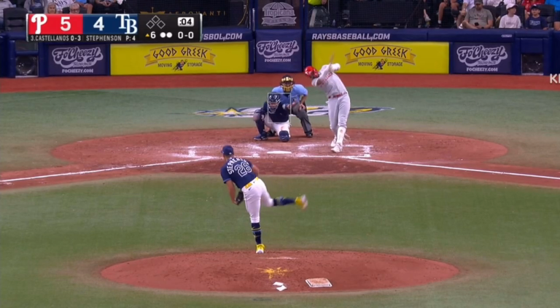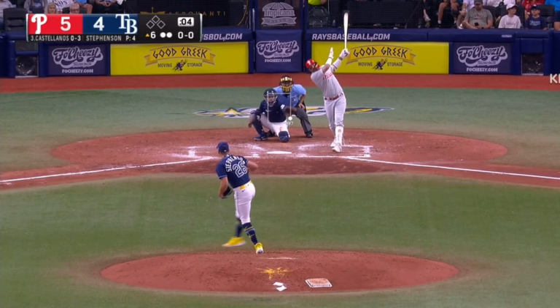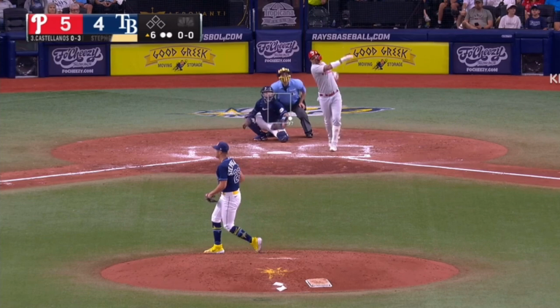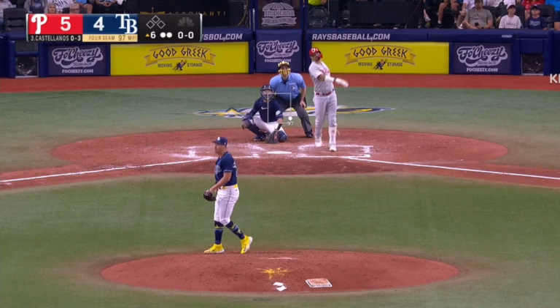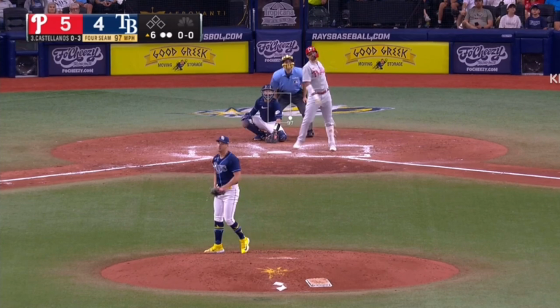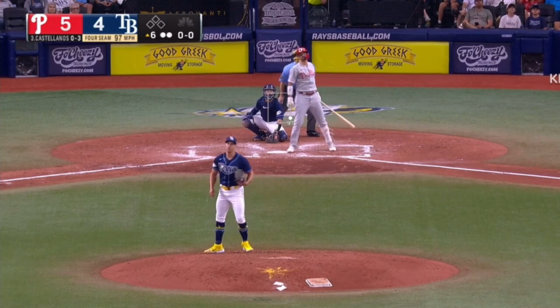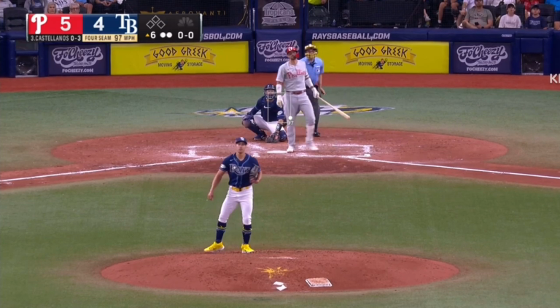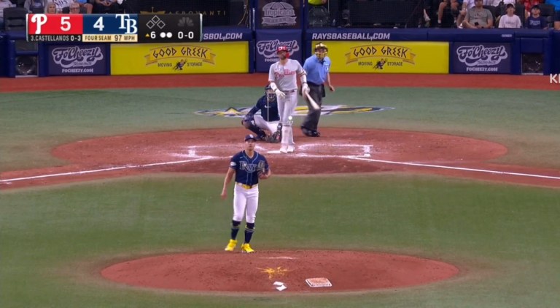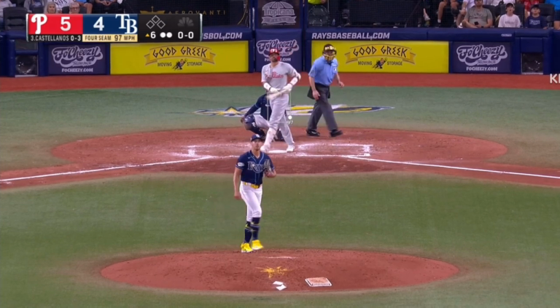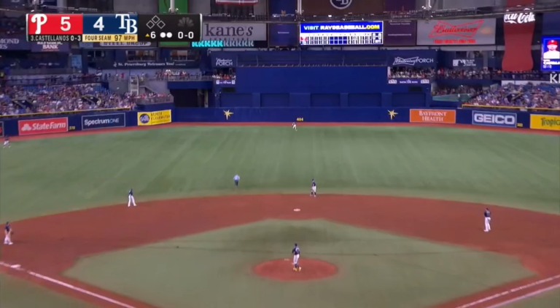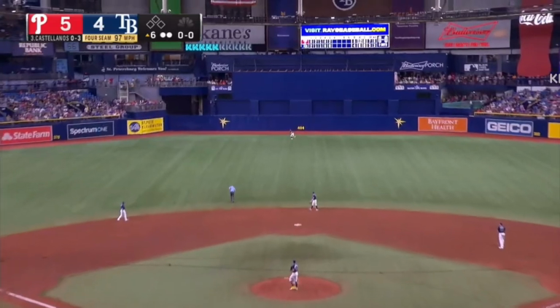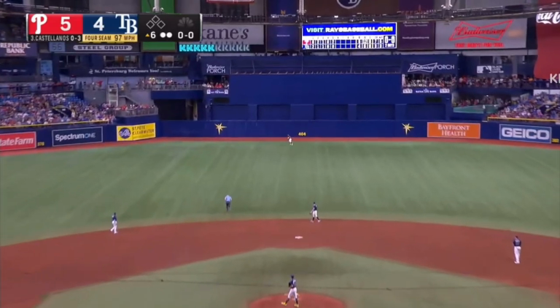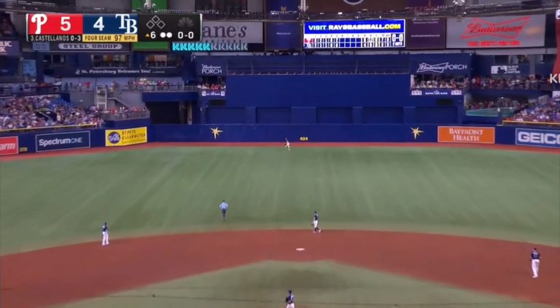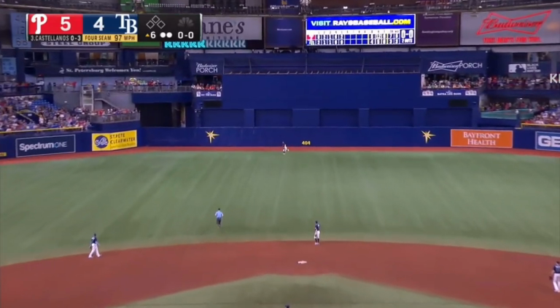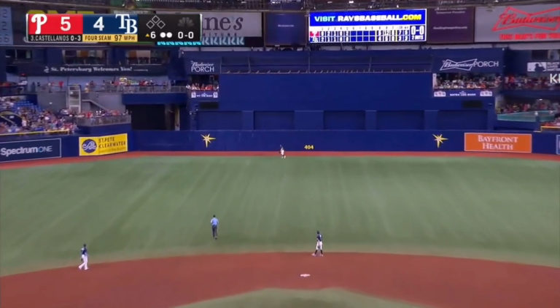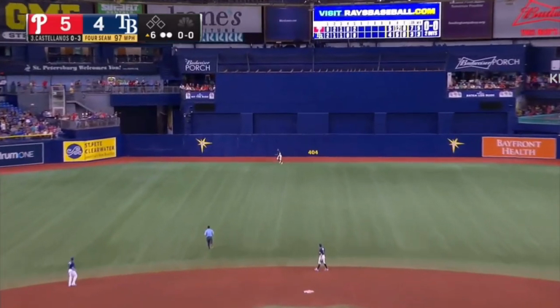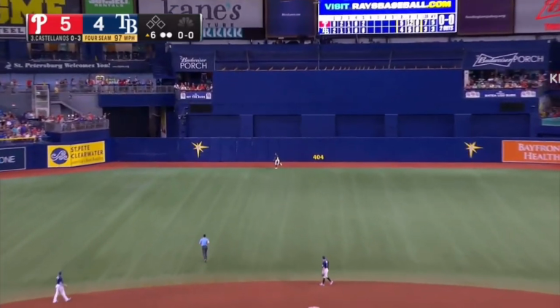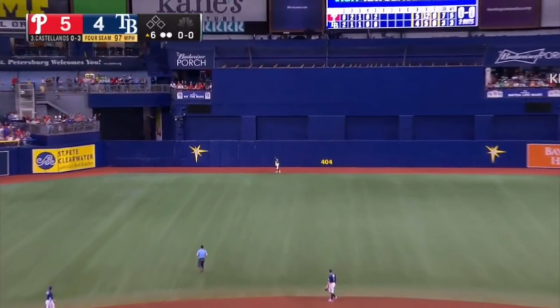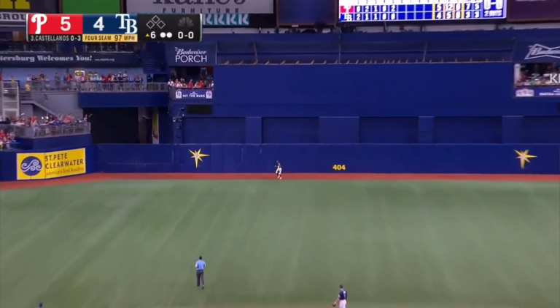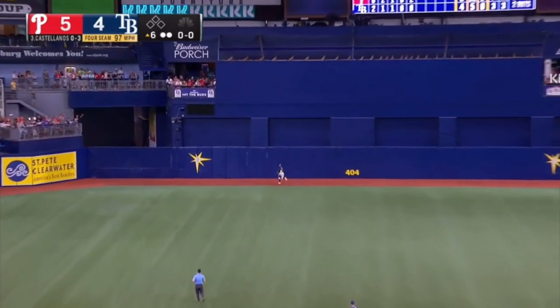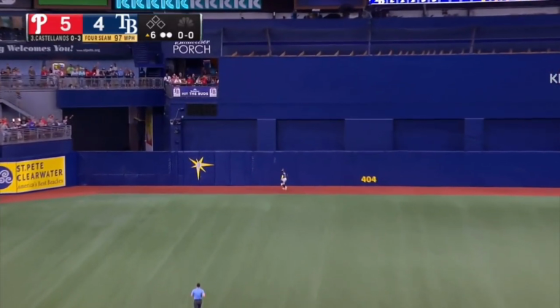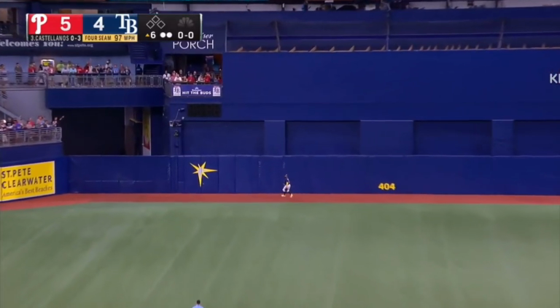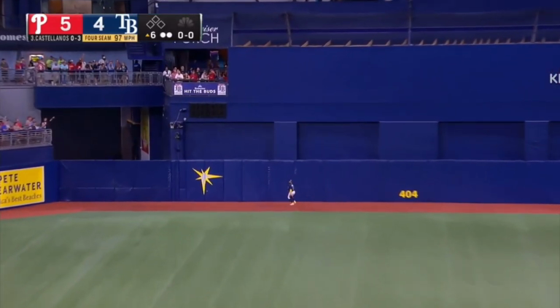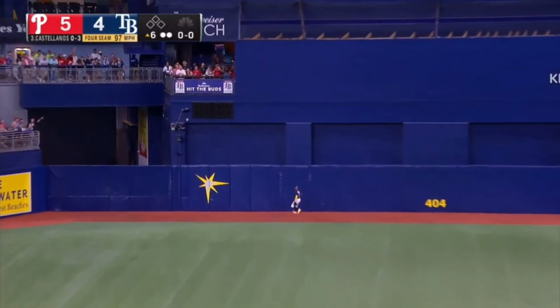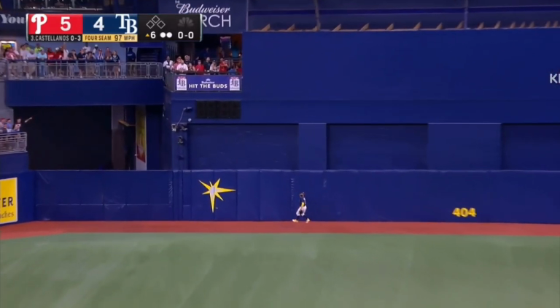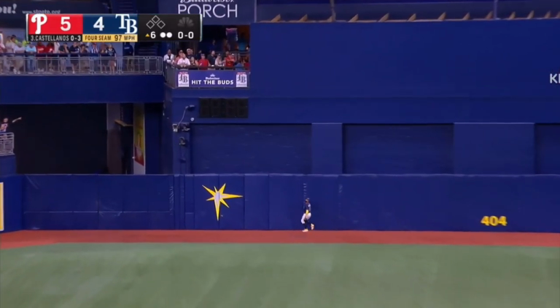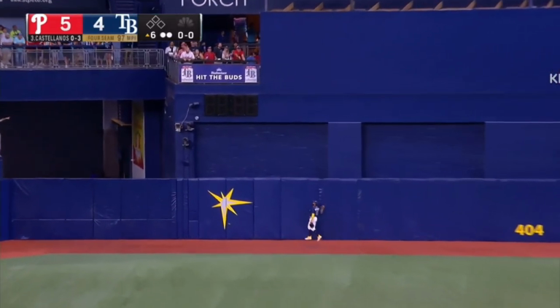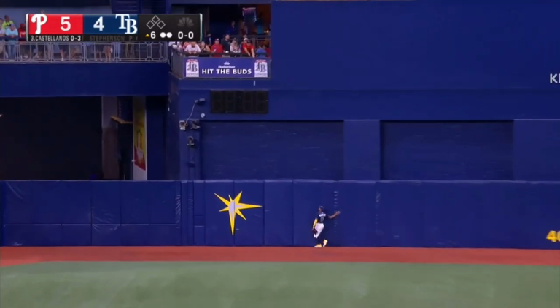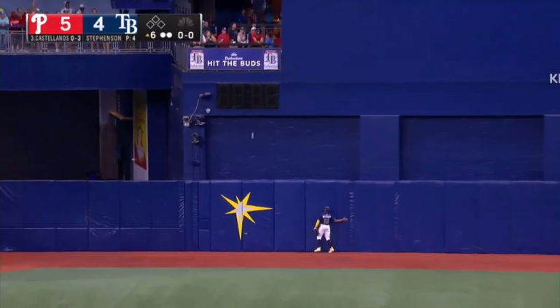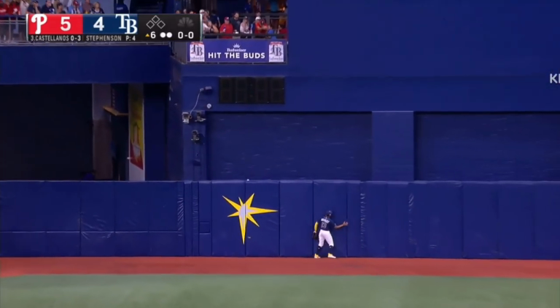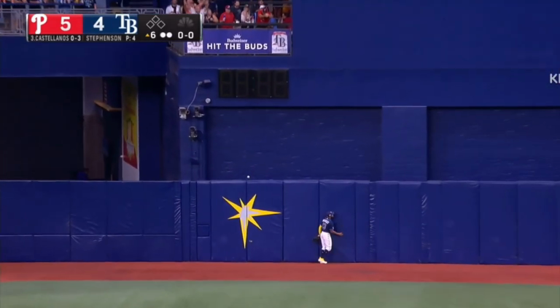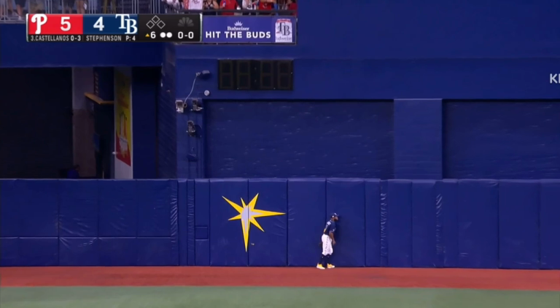A high fly ball to deep center field. Margo going back. It is gone!